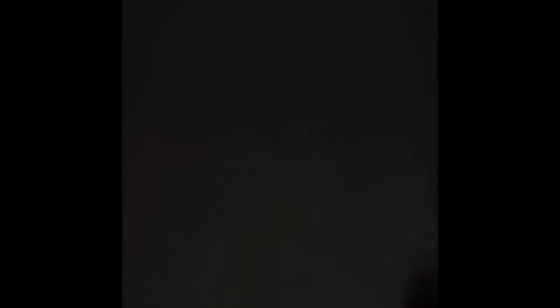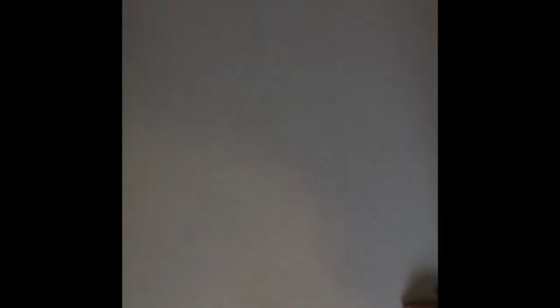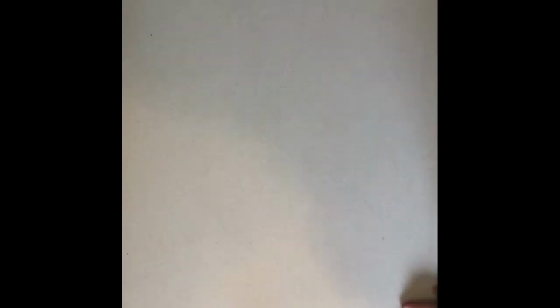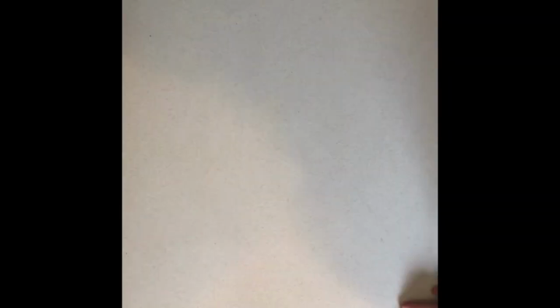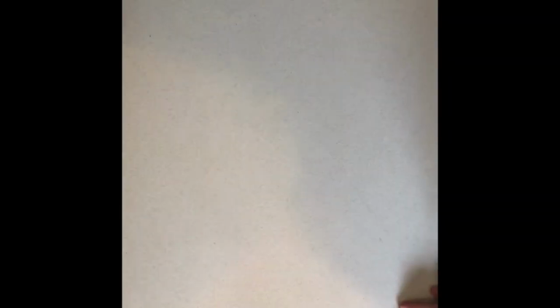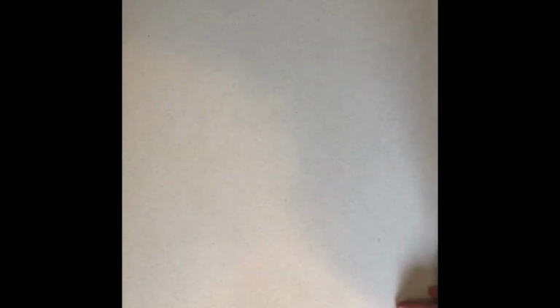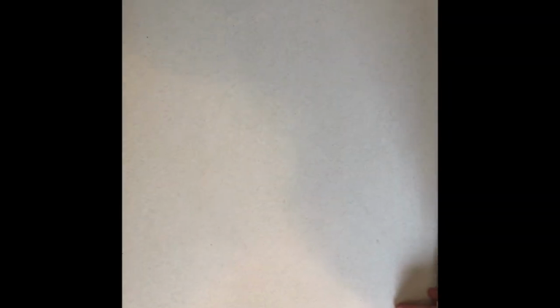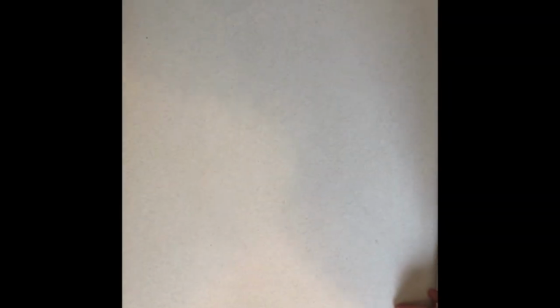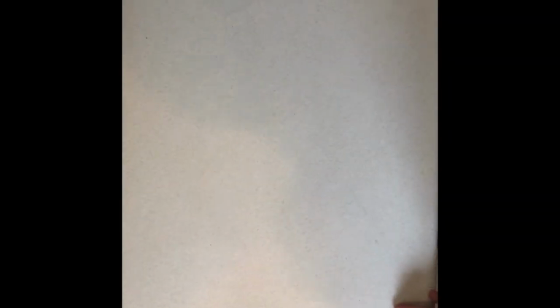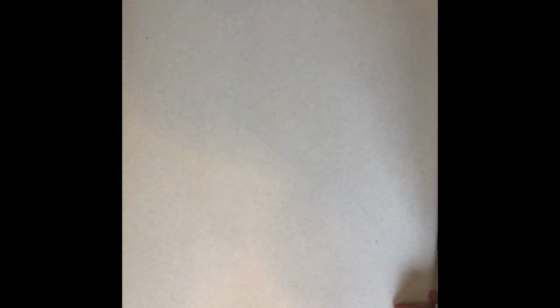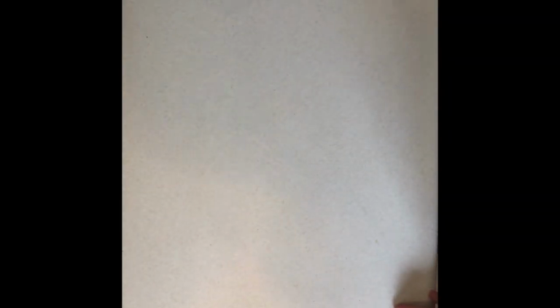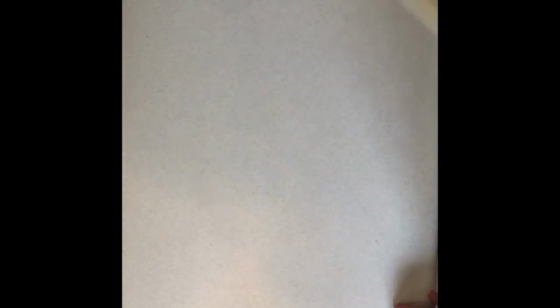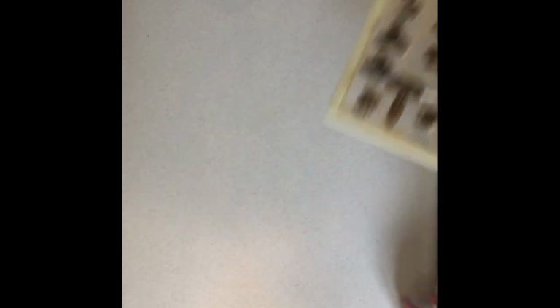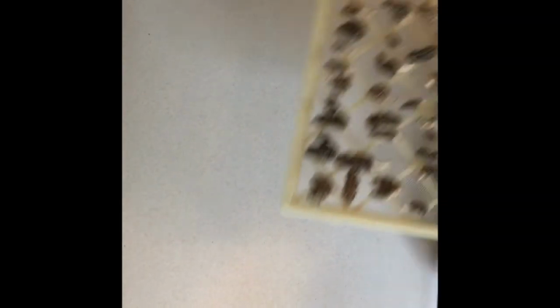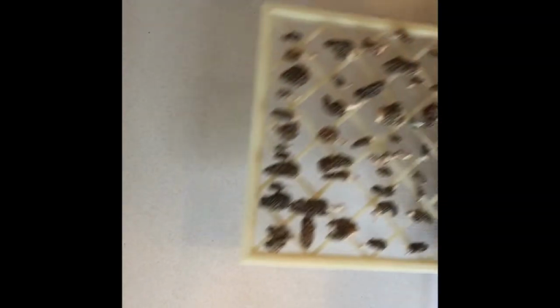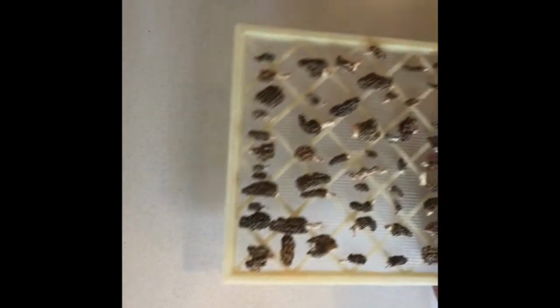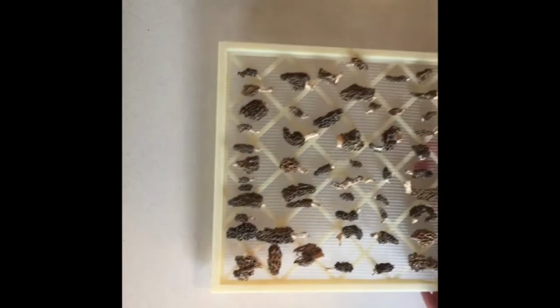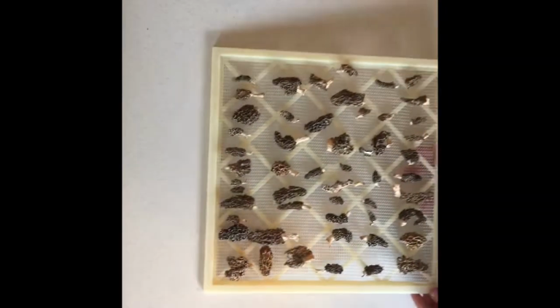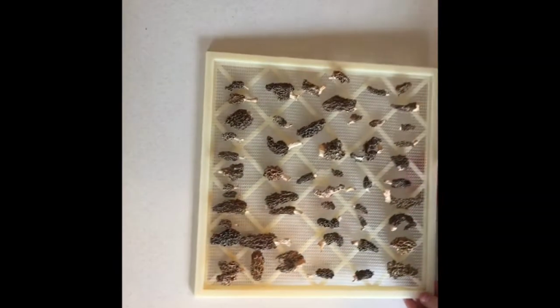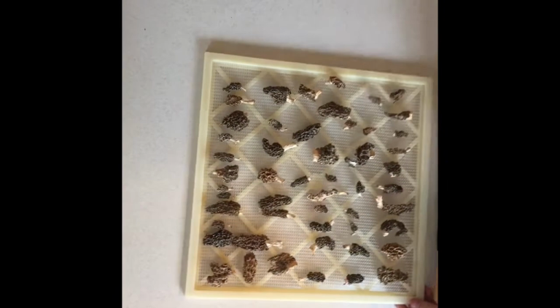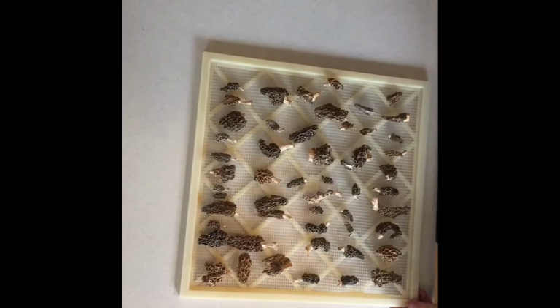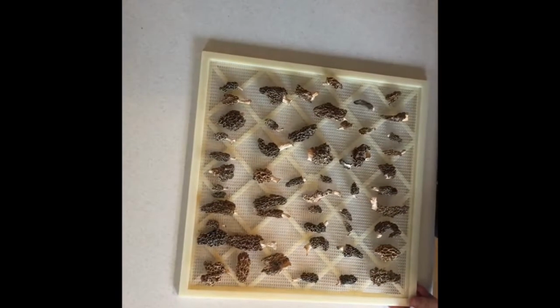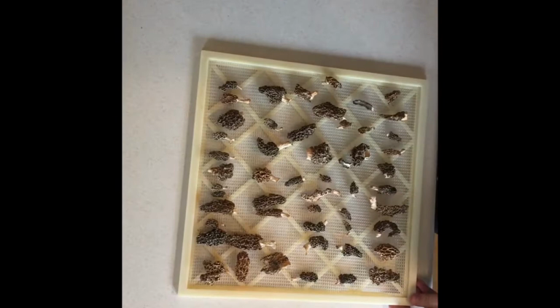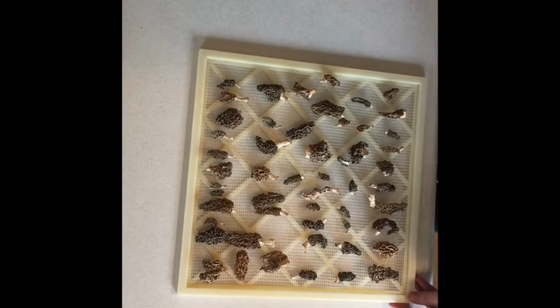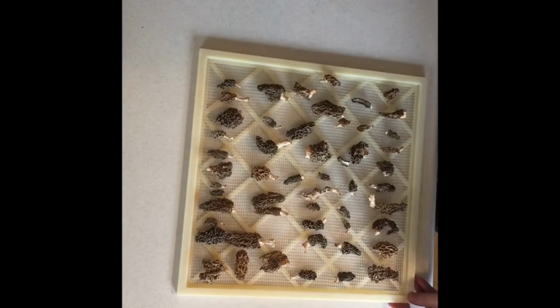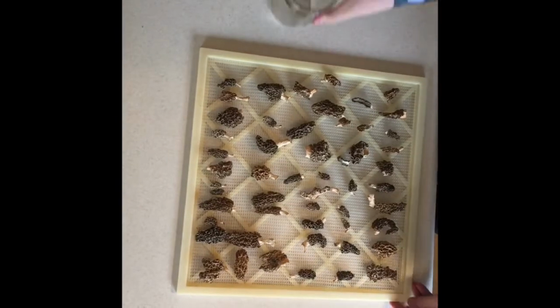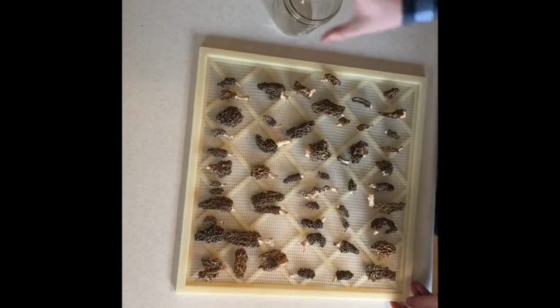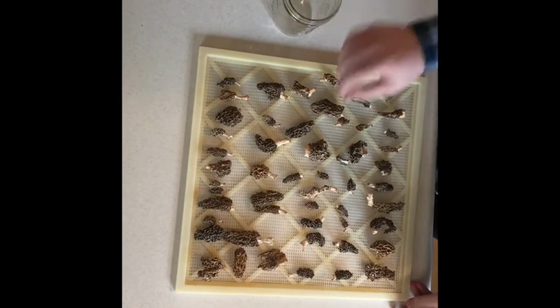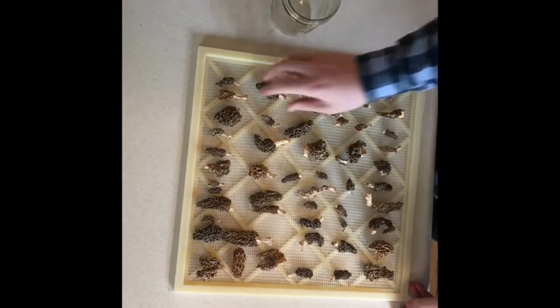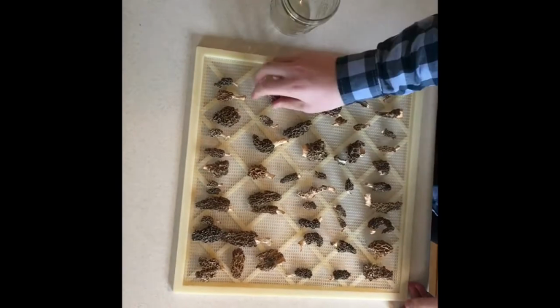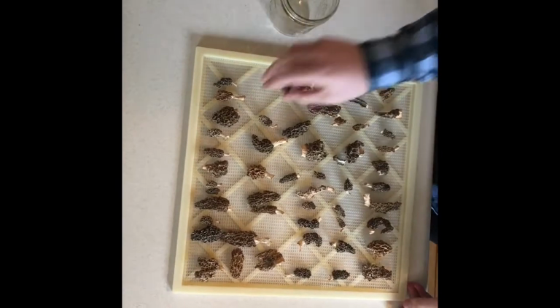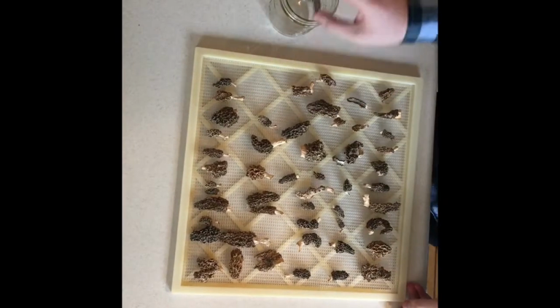Here's a tray that I dehydrated yesterday. You can store them in a glass jar for up to three years.